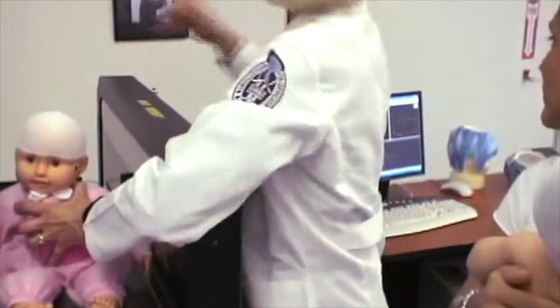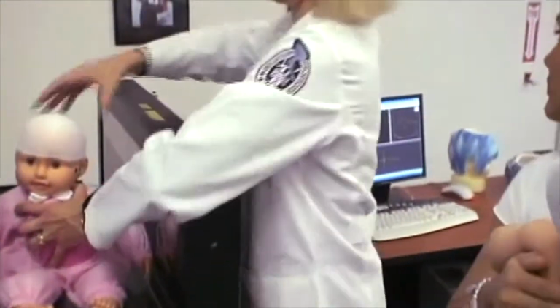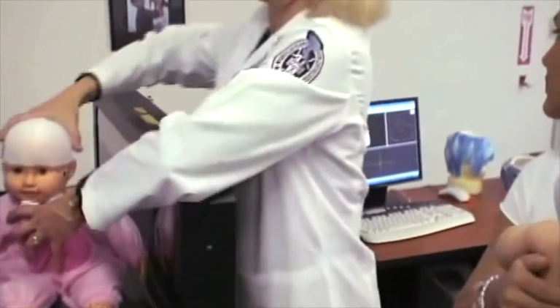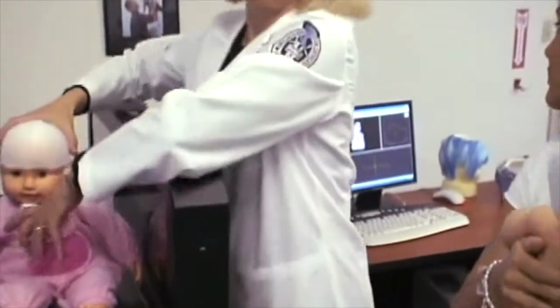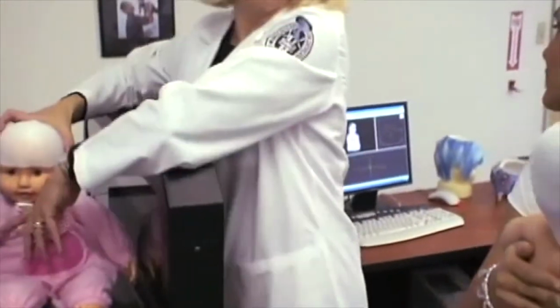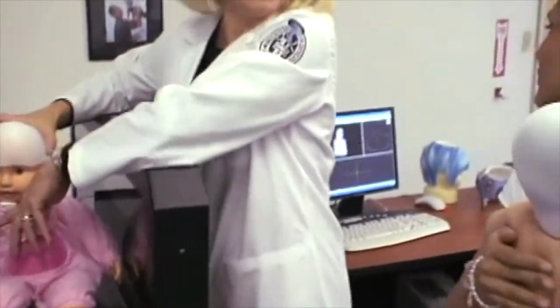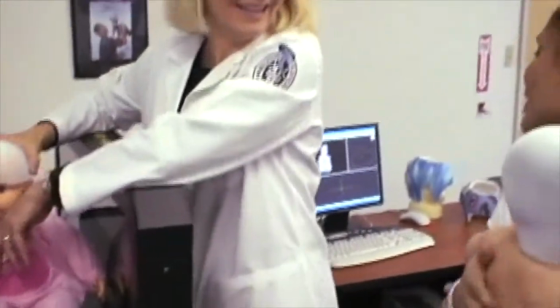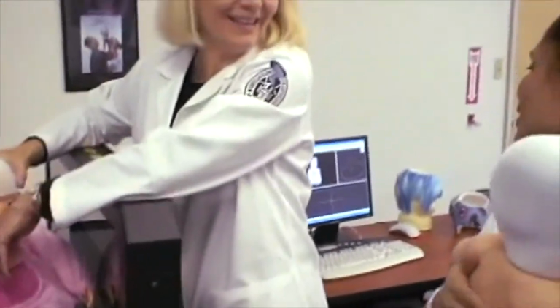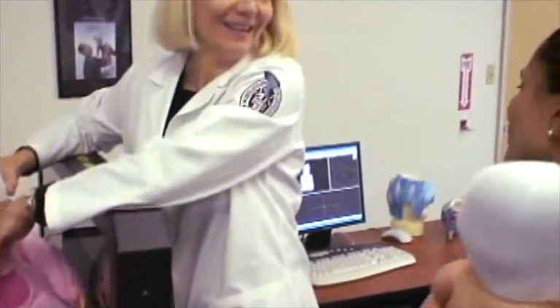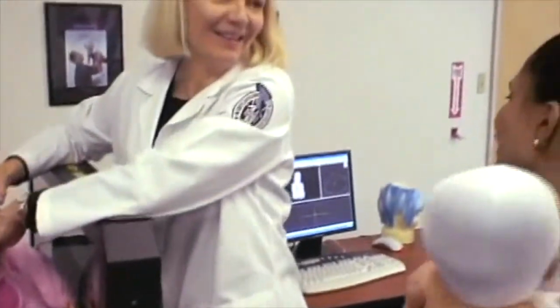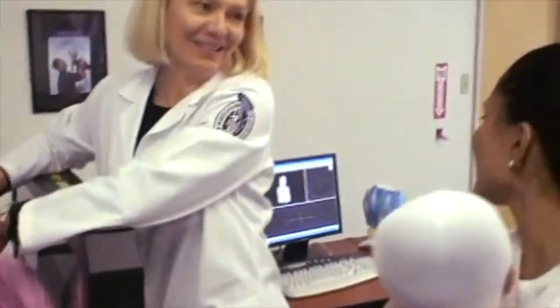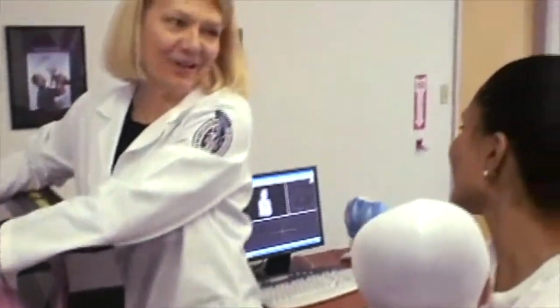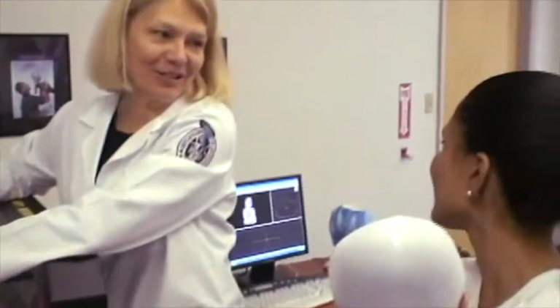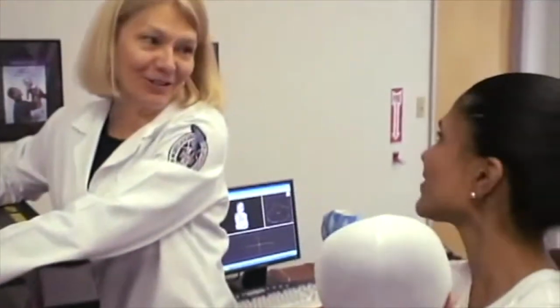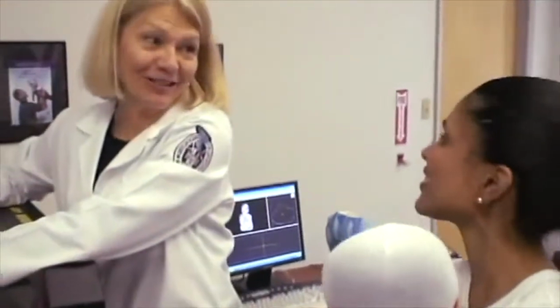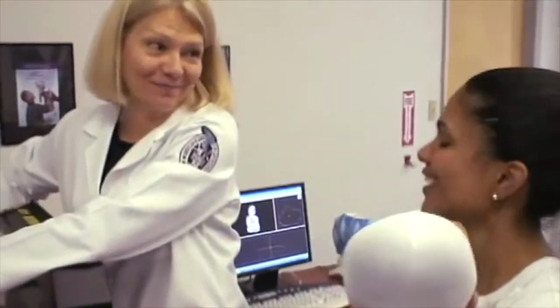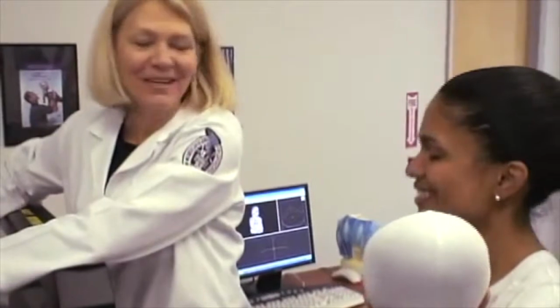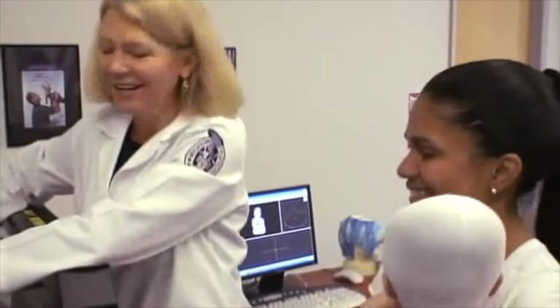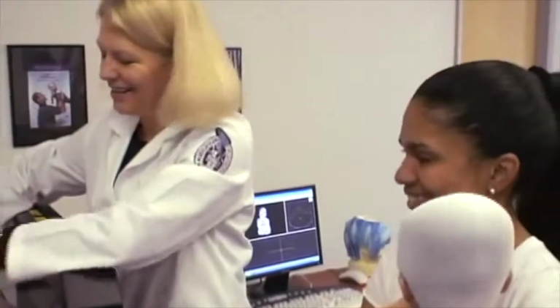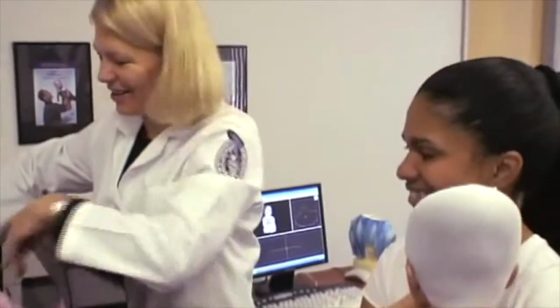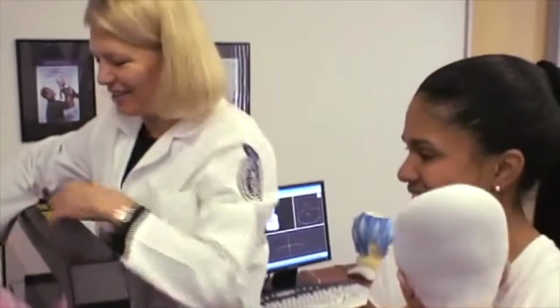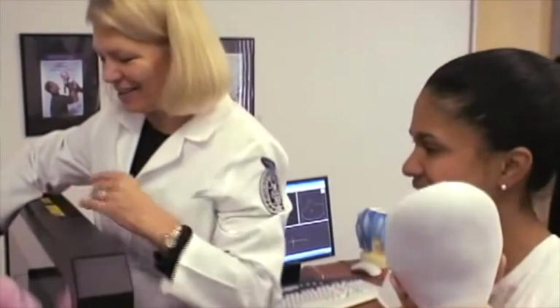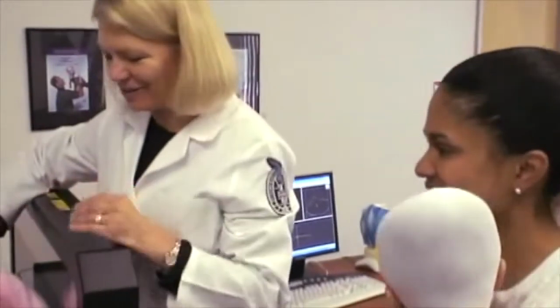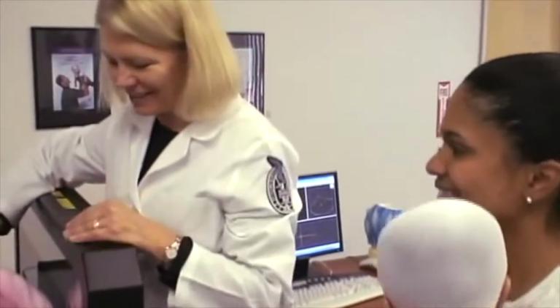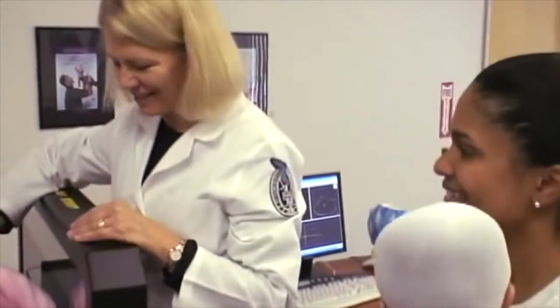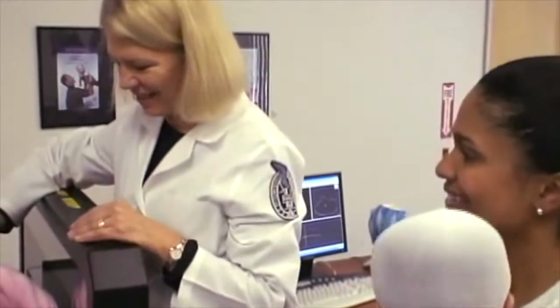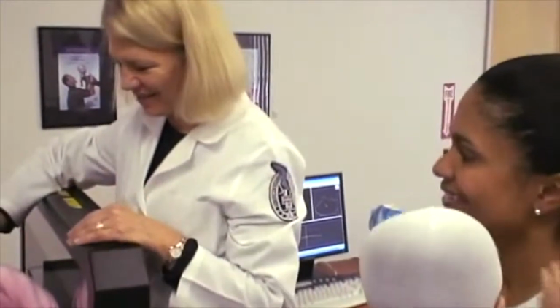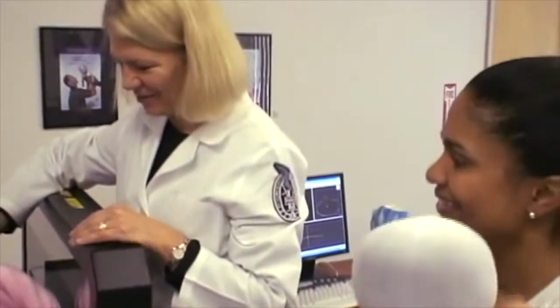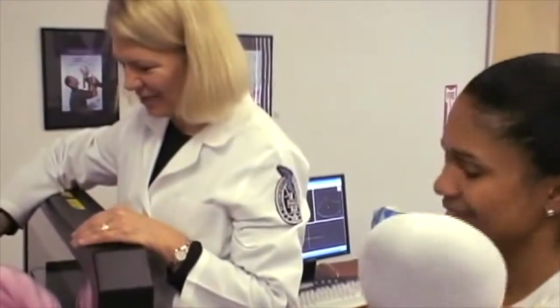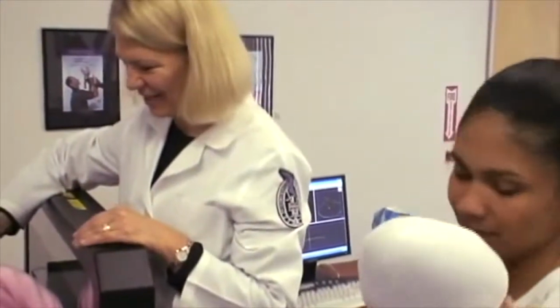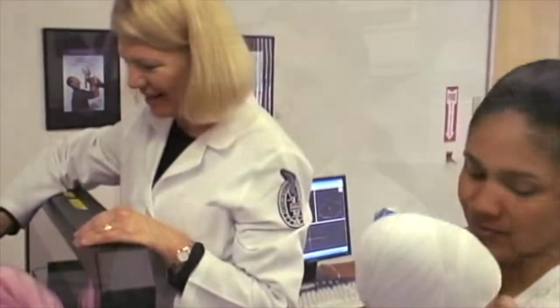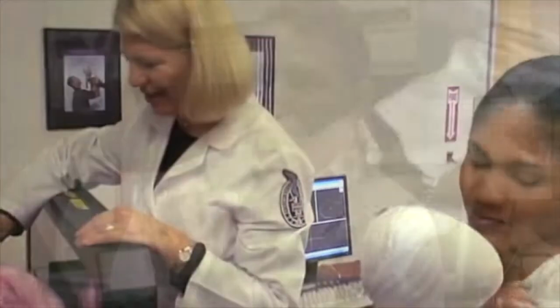That scan was perfect. Wow, and that's all there is to it. Excellent. It really is great technology.